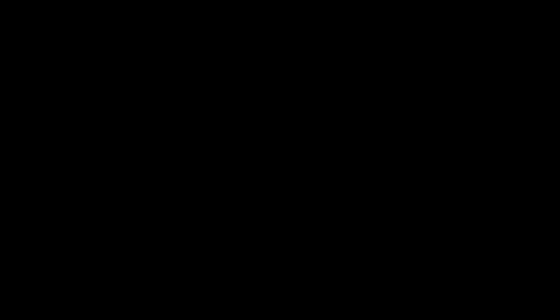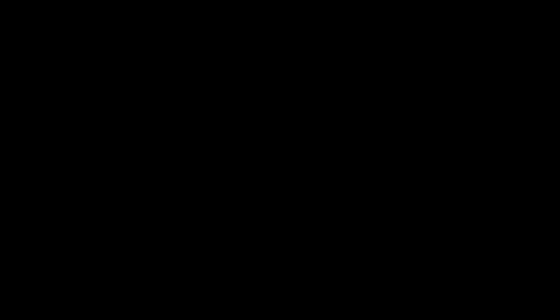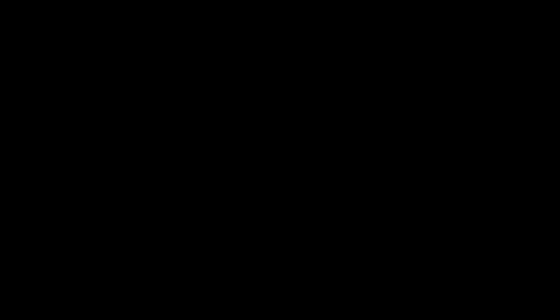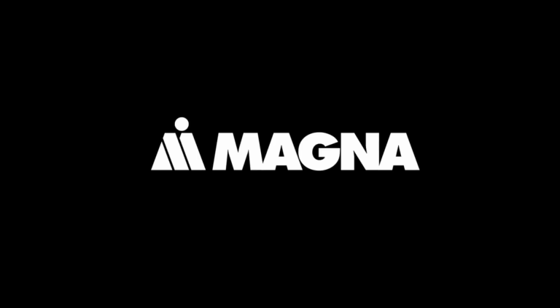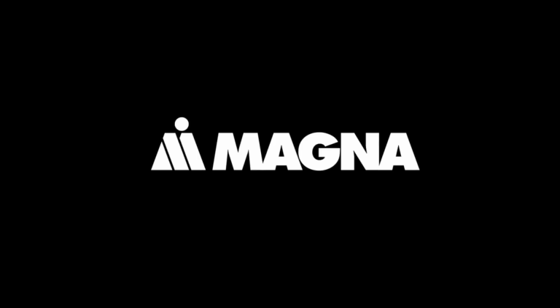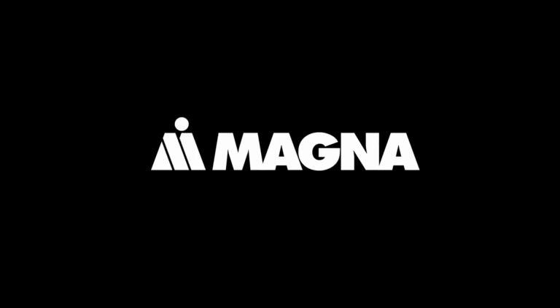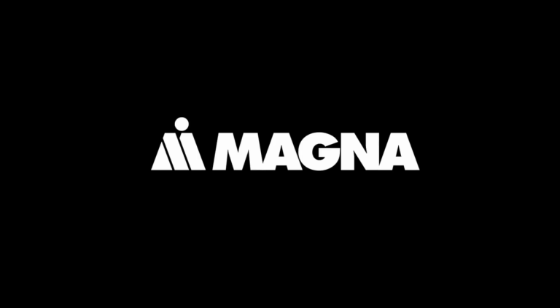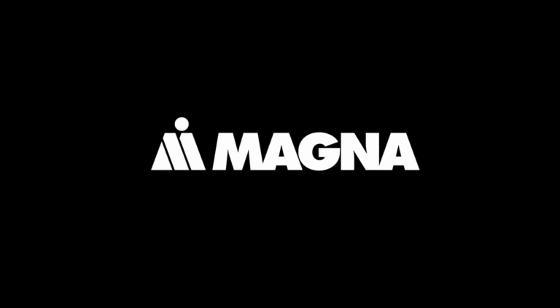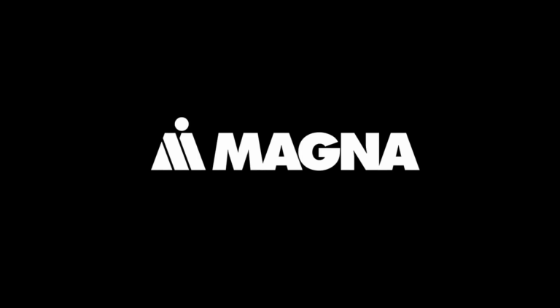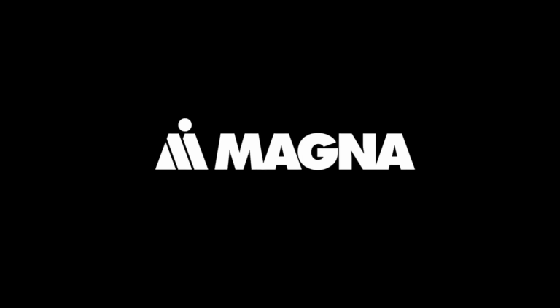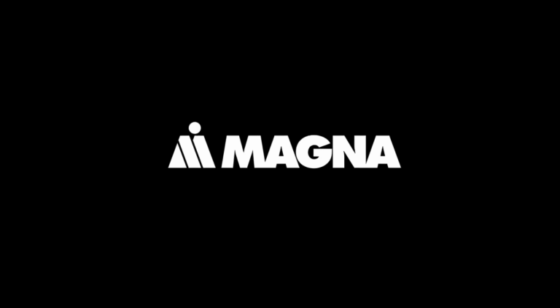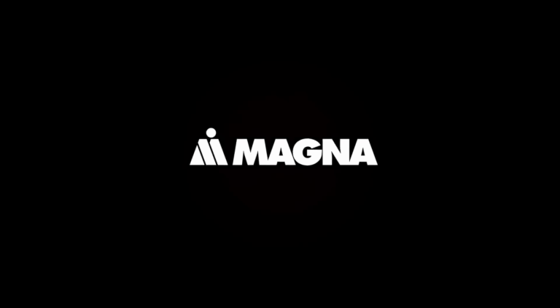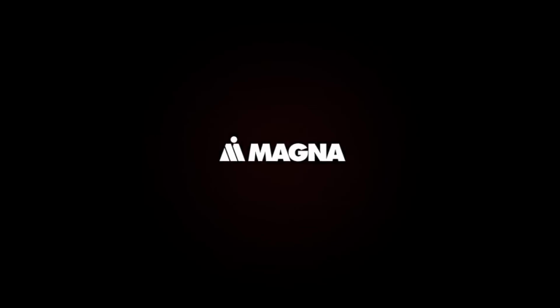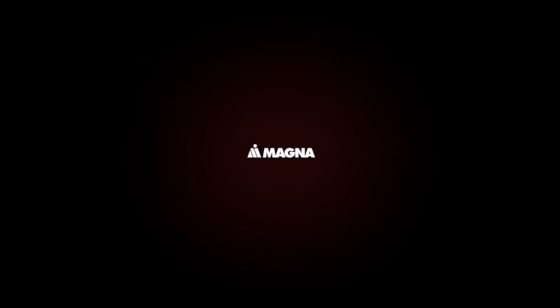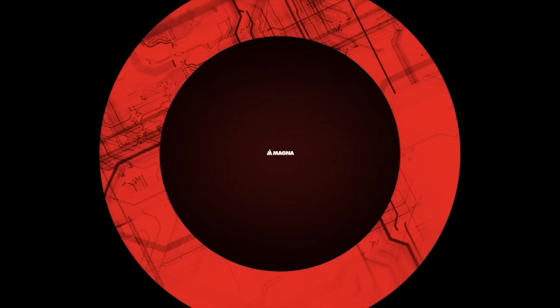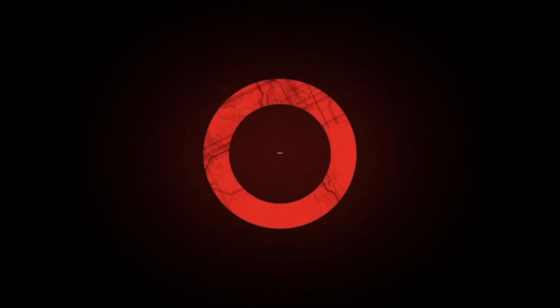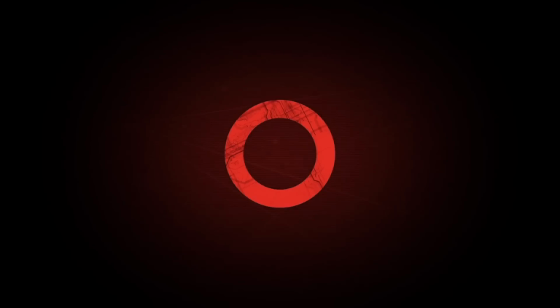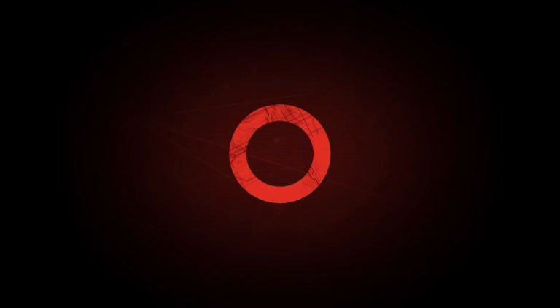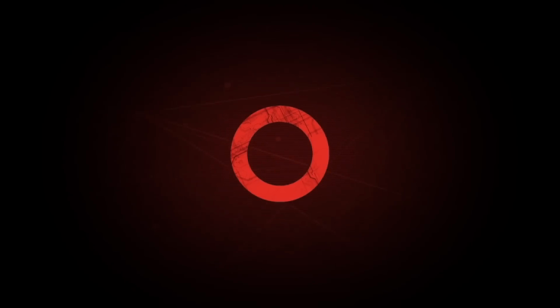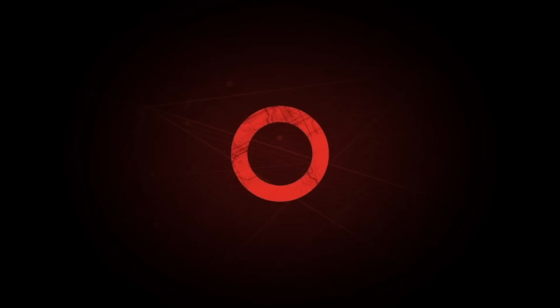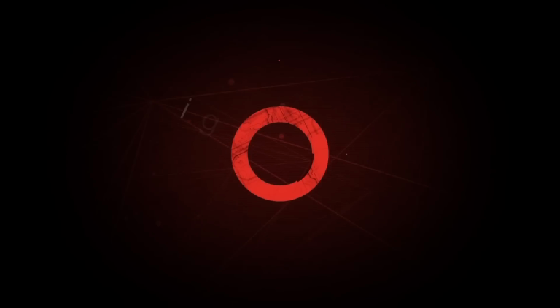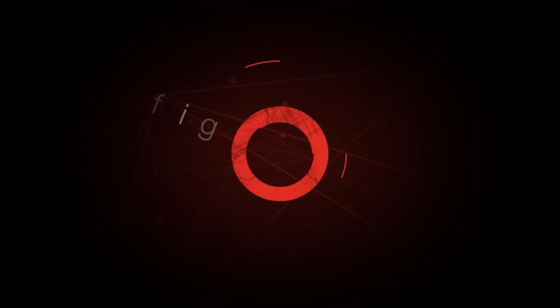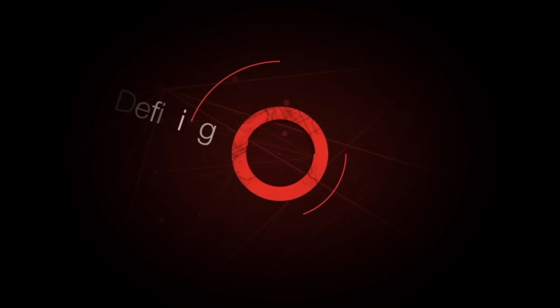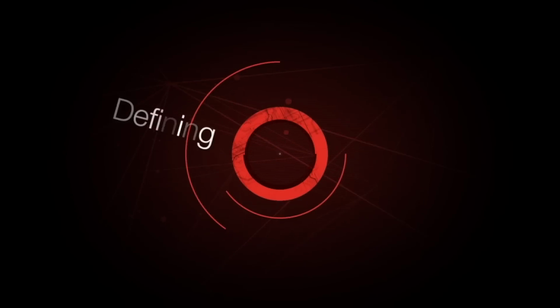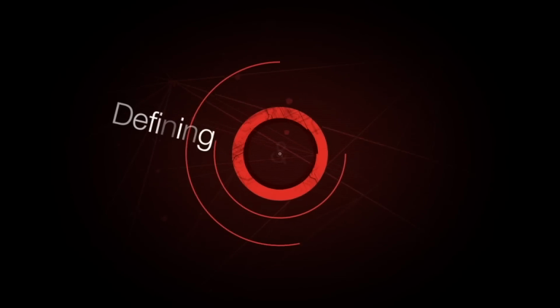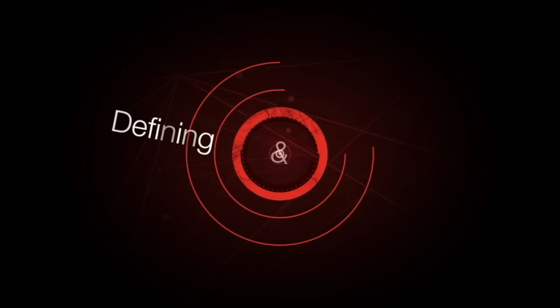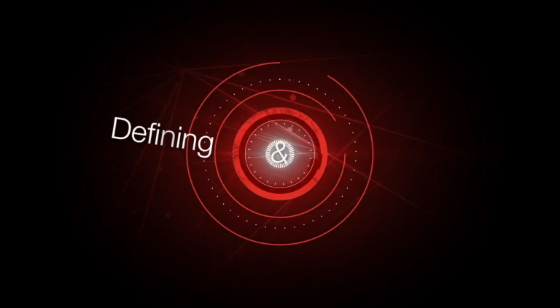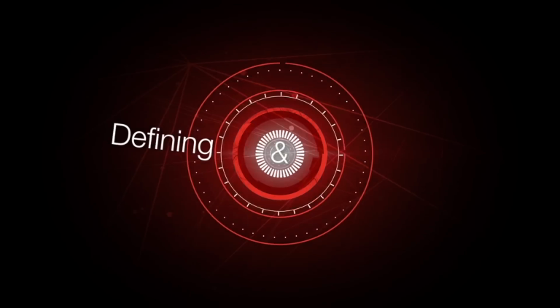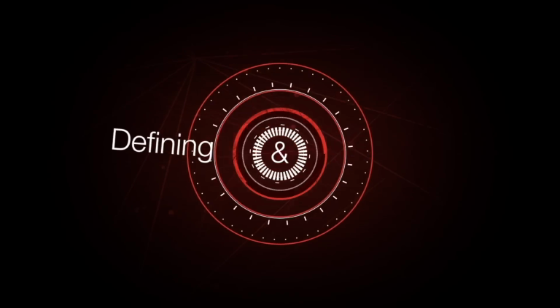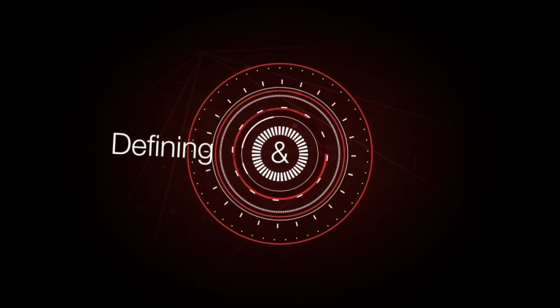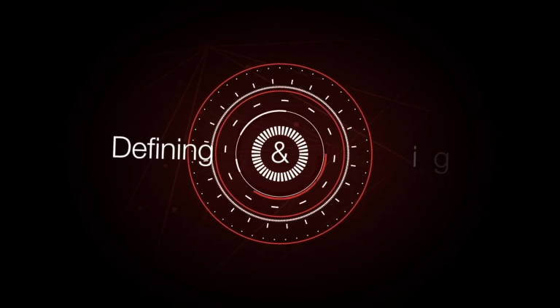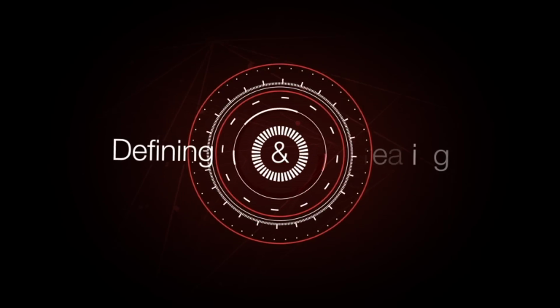This episode of Out of Spec Reviews is brought to you by Magna. More on that later.